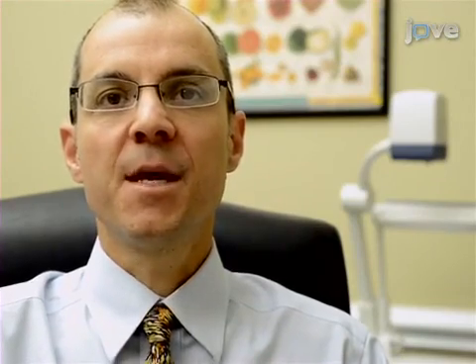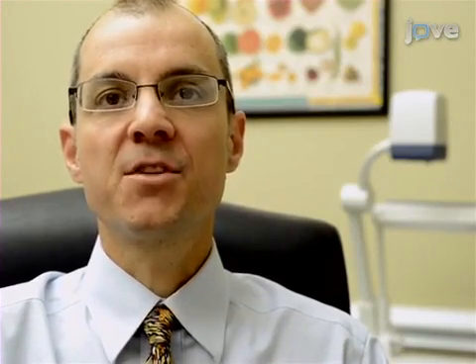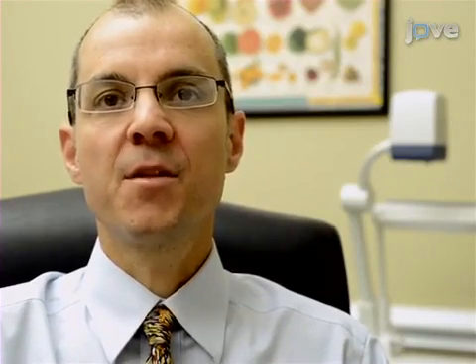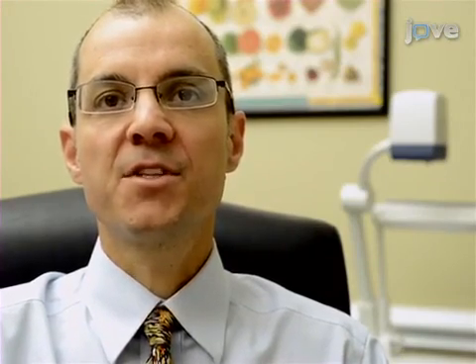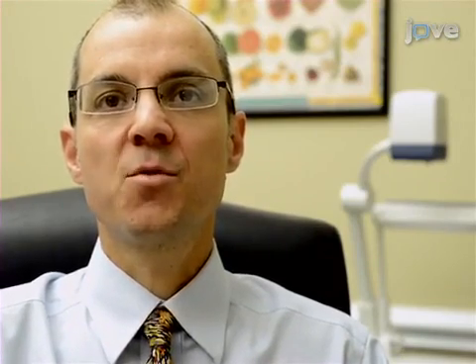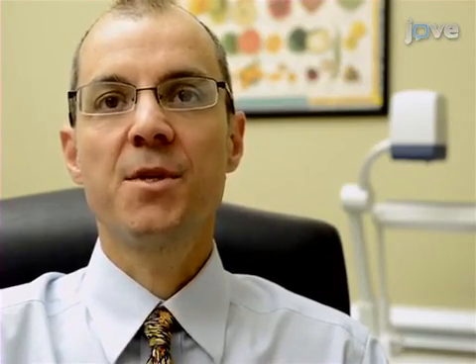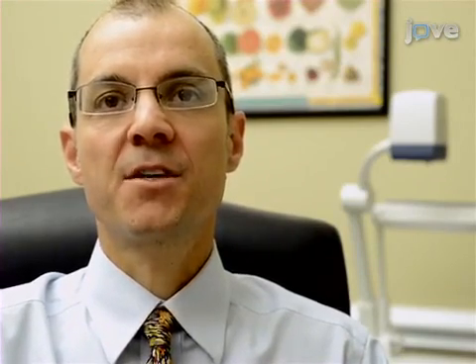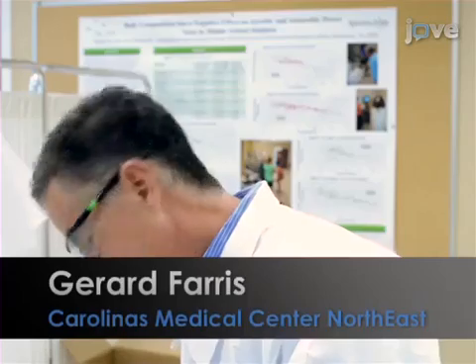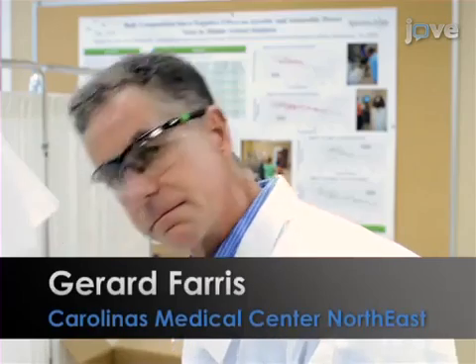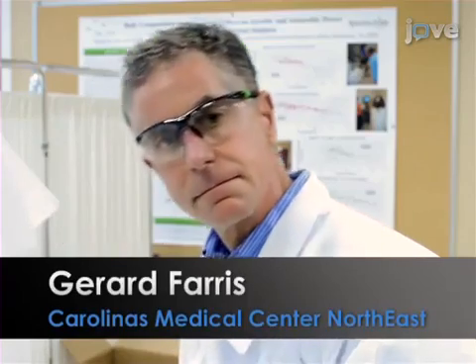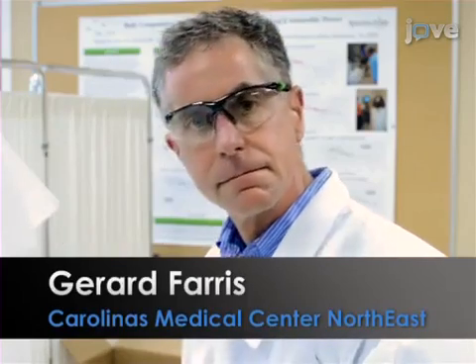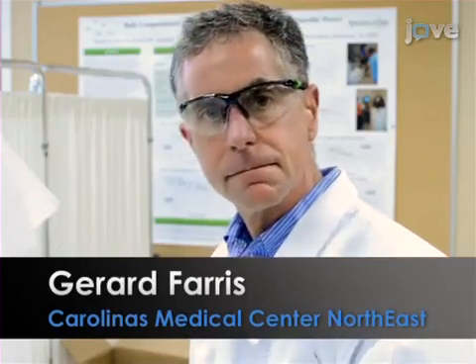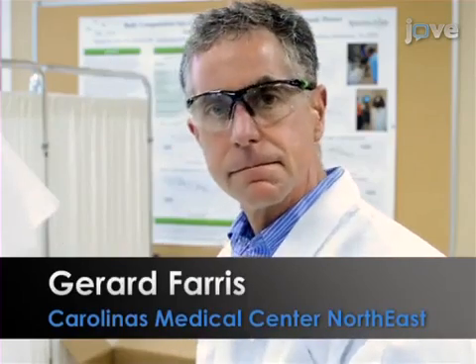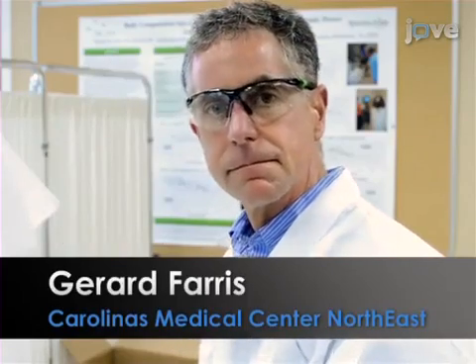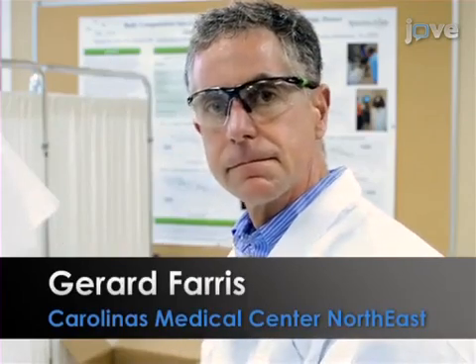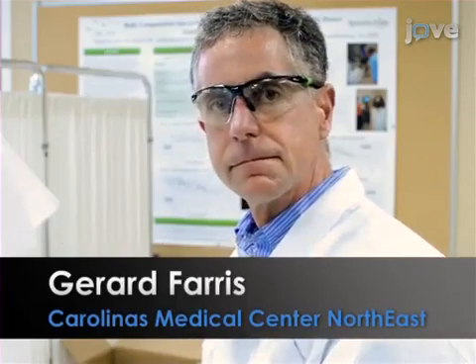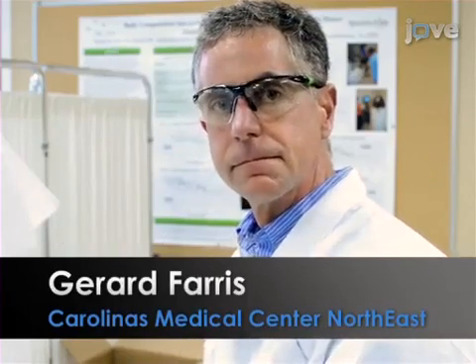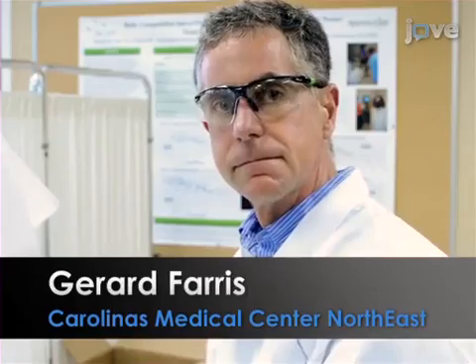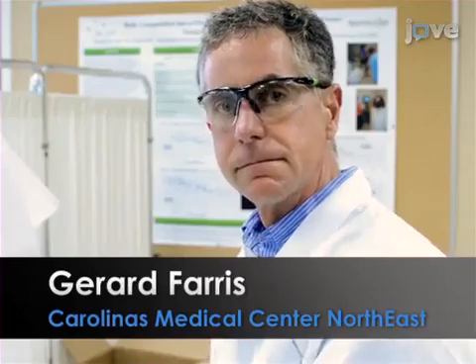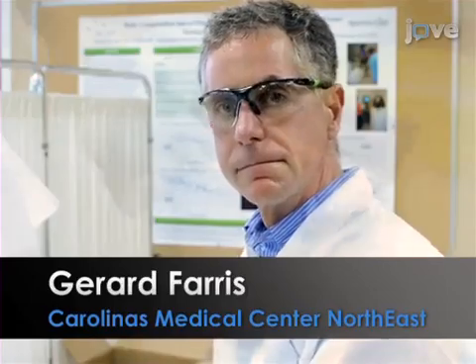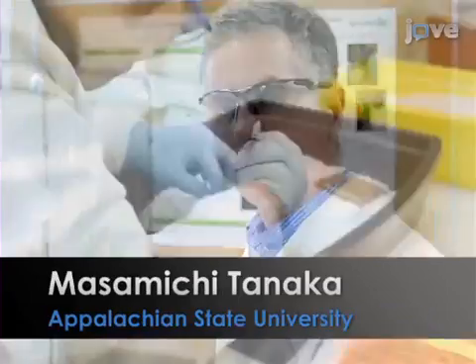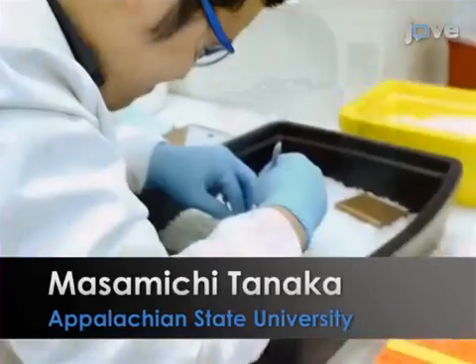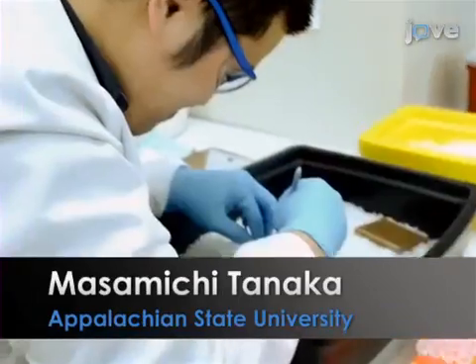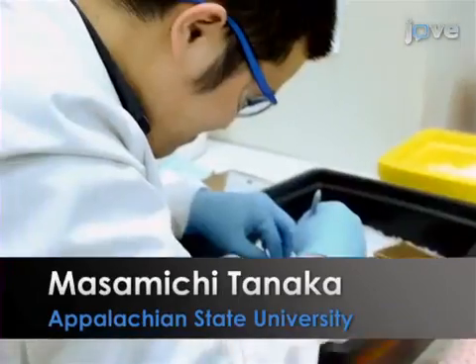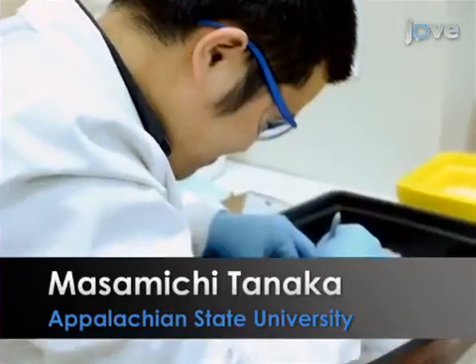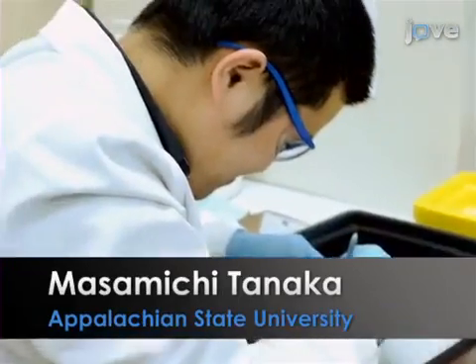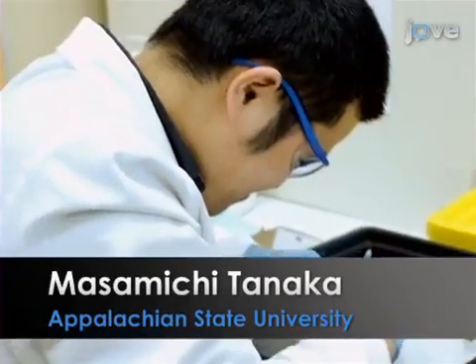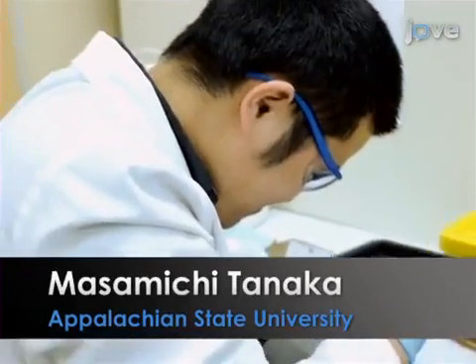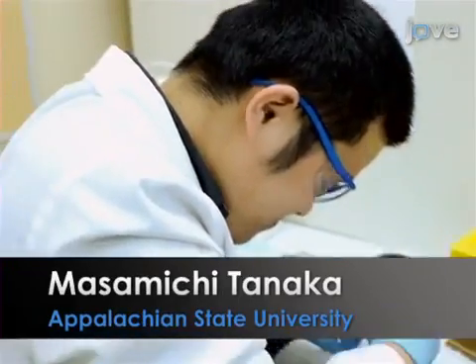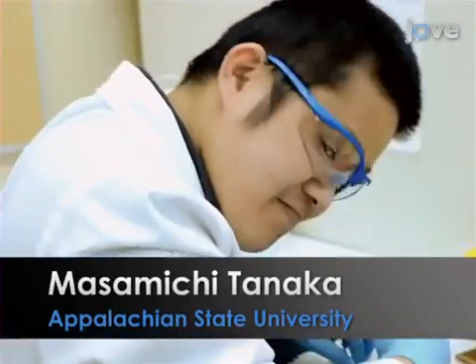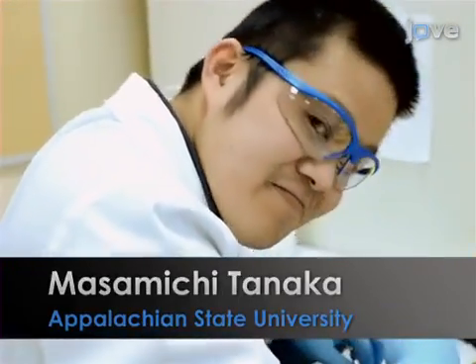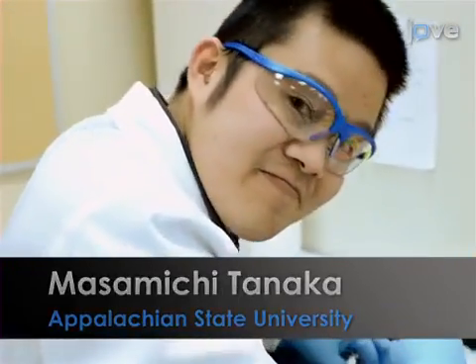Demonstrating the procedure will be Dr. Gerald Ferris, a physician from our local hospital, and Masamichi Tanaka, a technician from our laboratory.